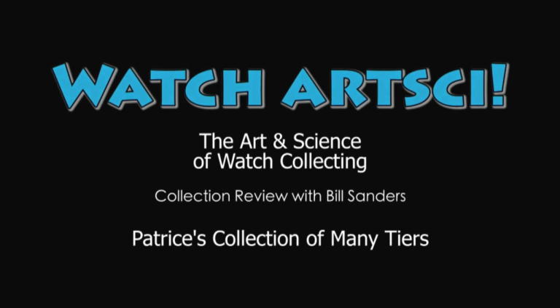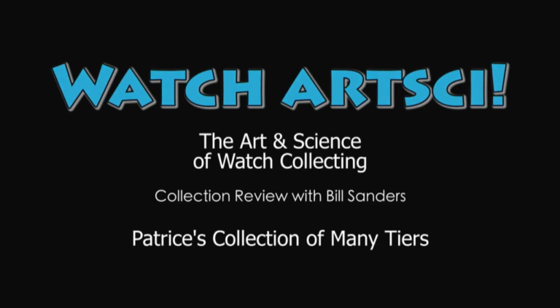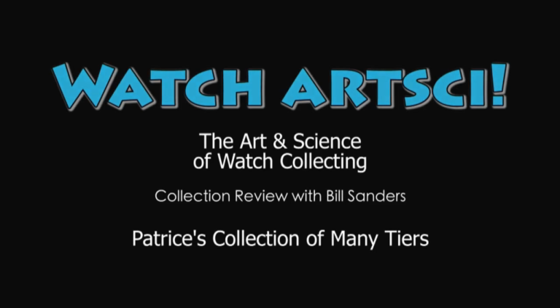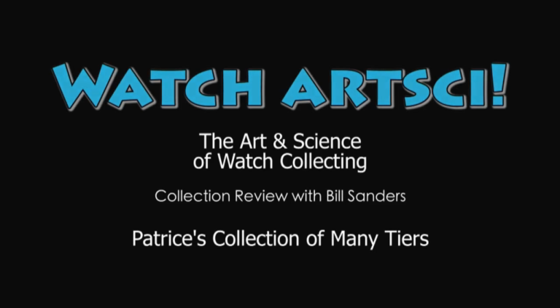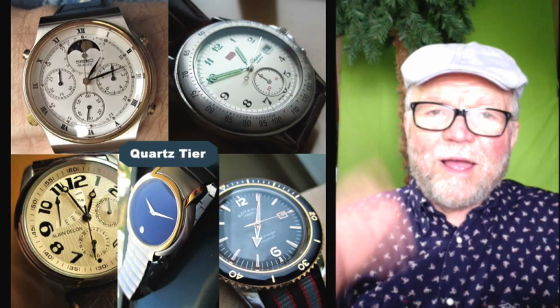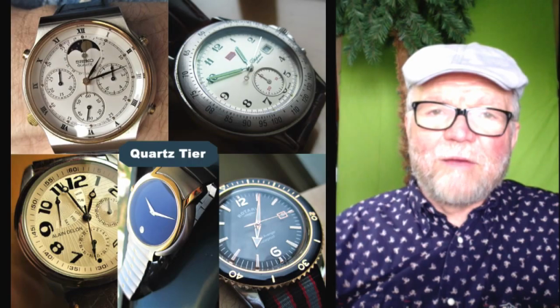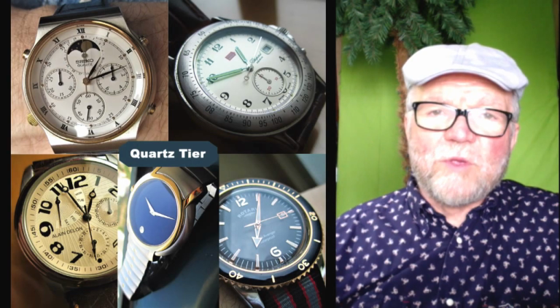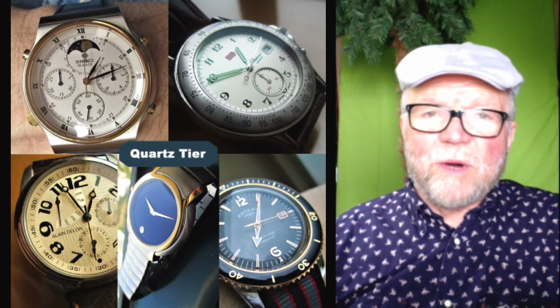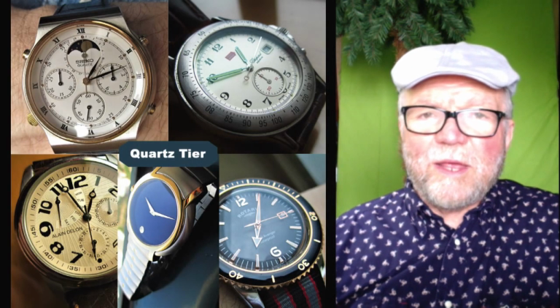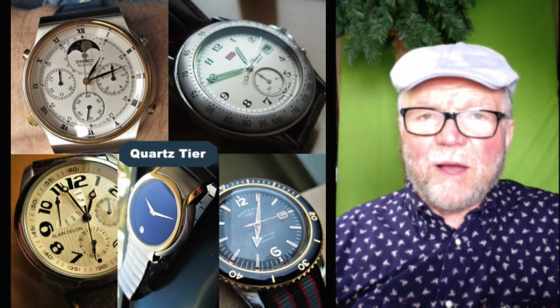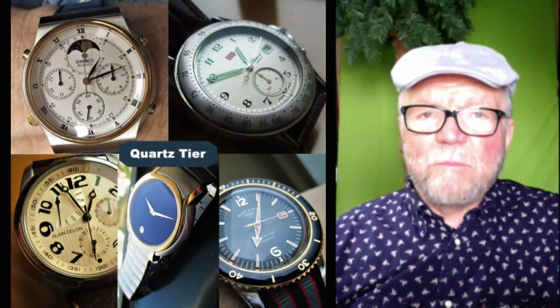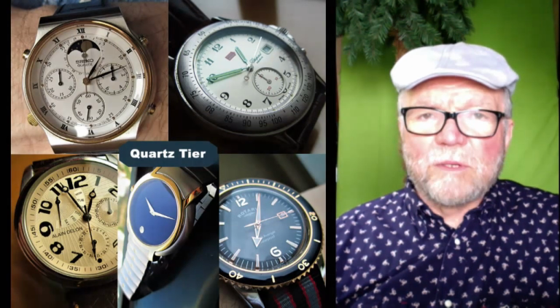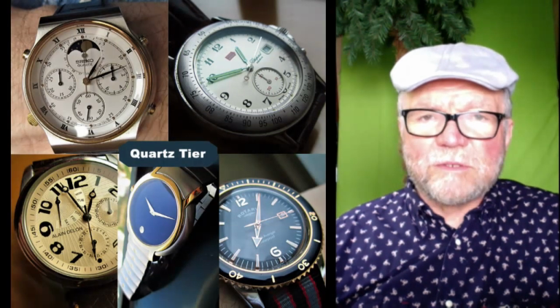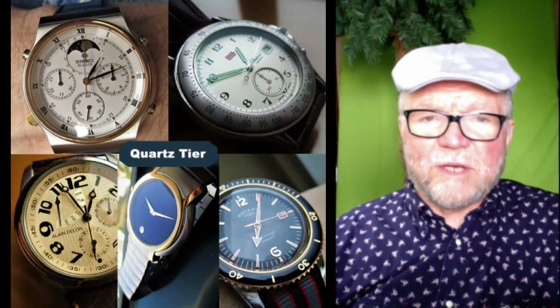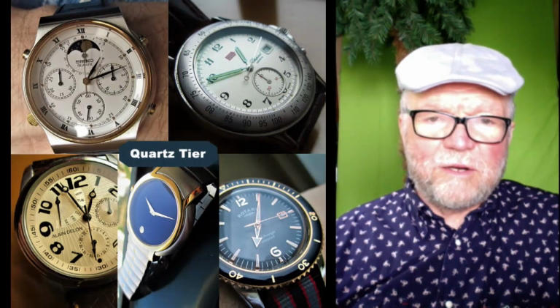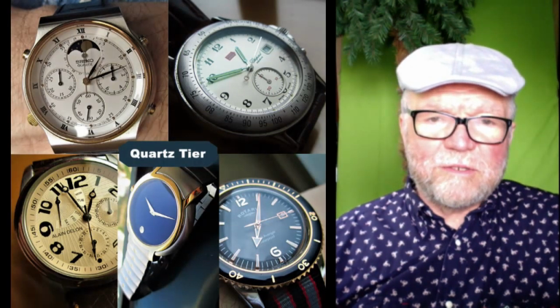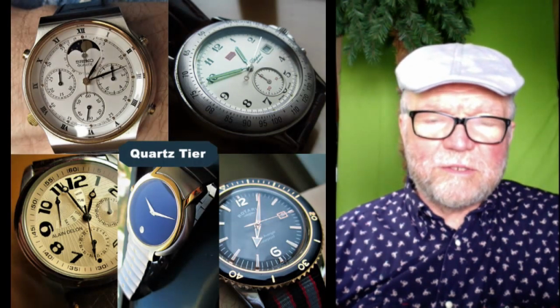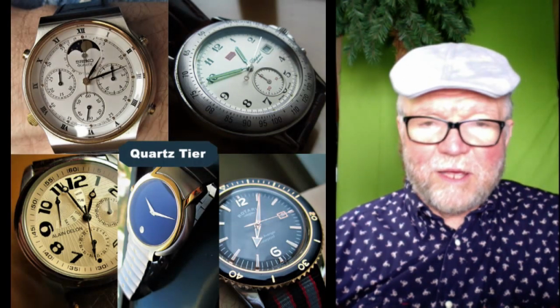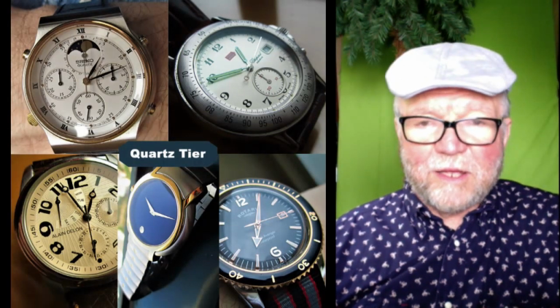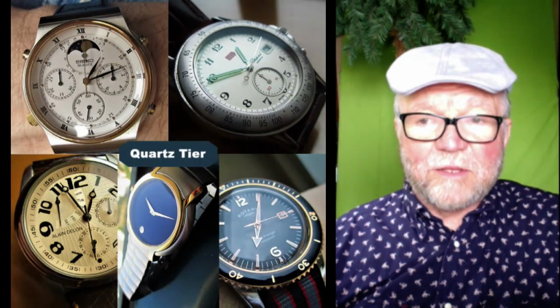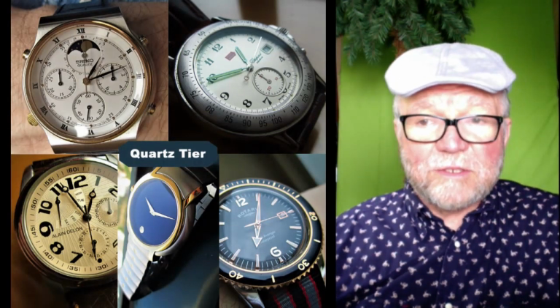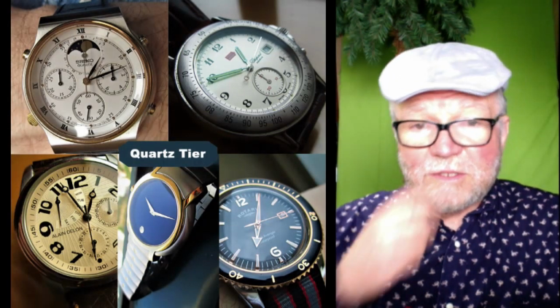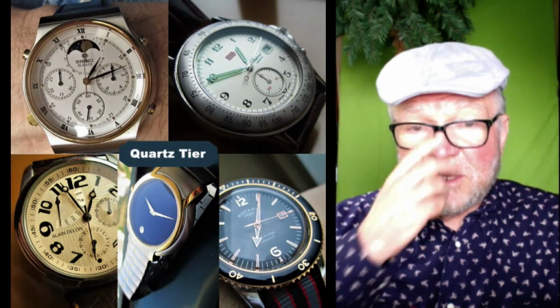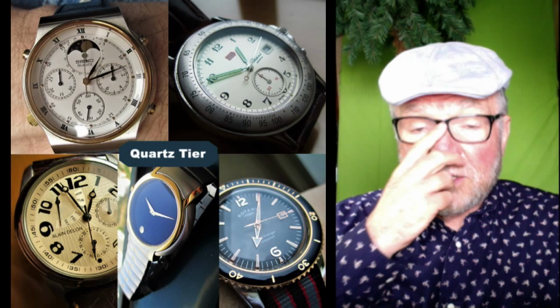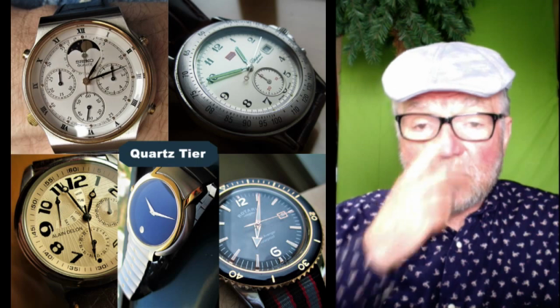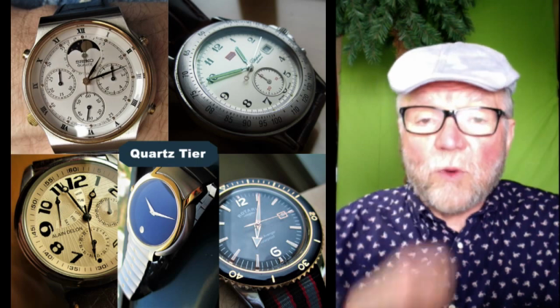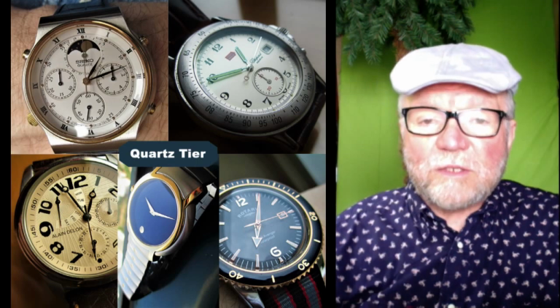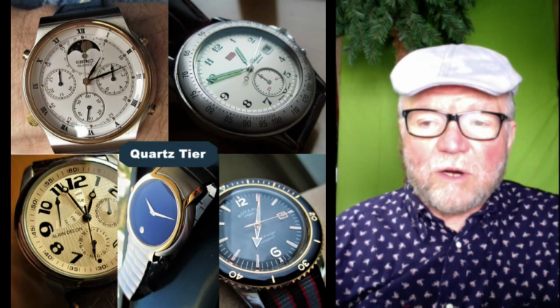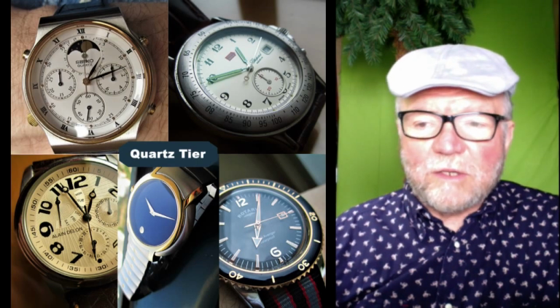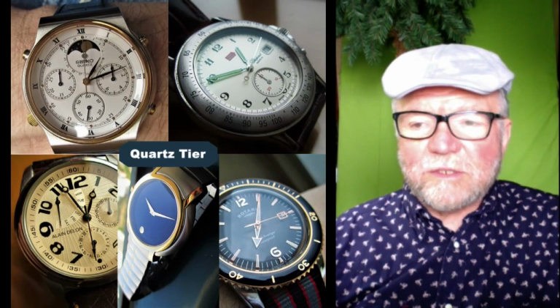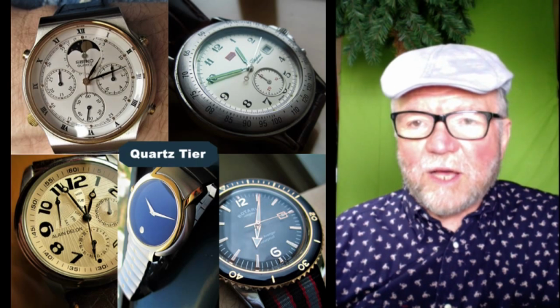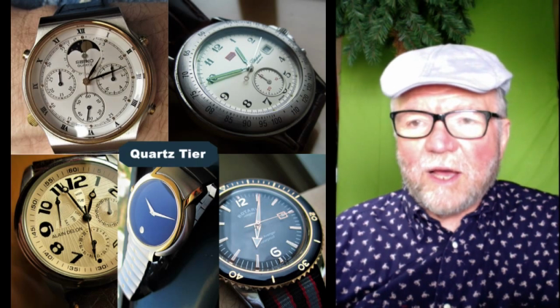Hi everybody, I'm Bill Sanders, and this is Watch Art Sci.